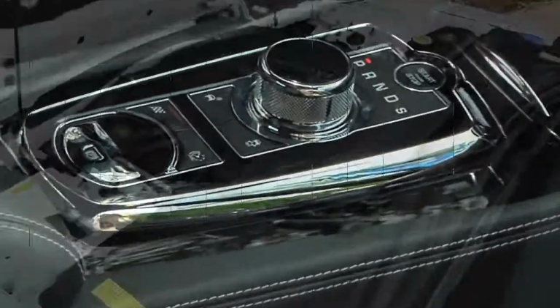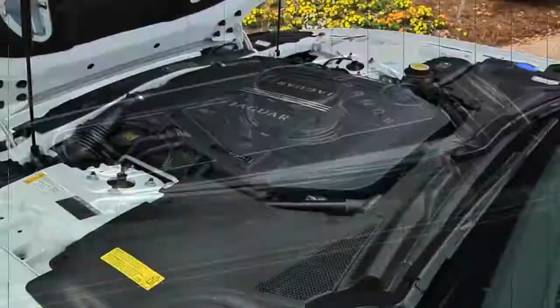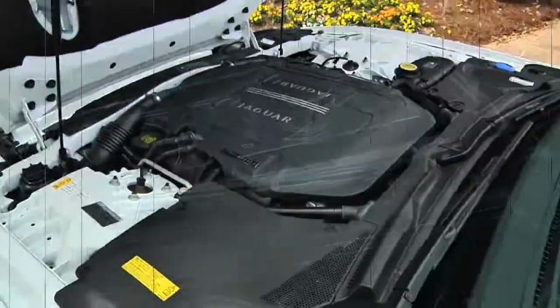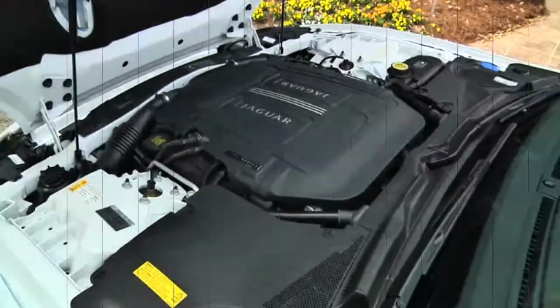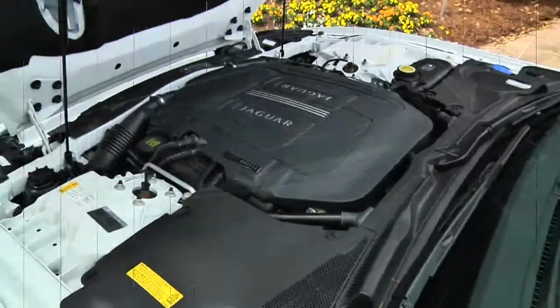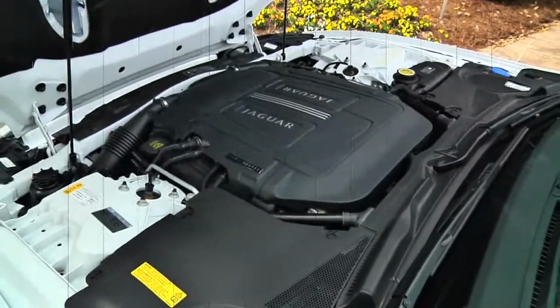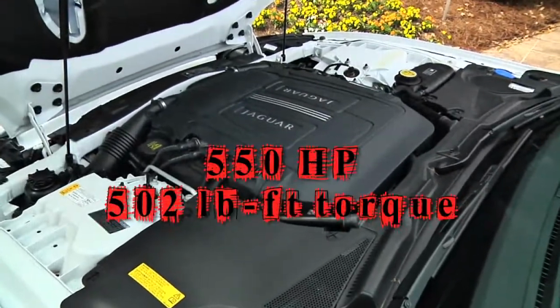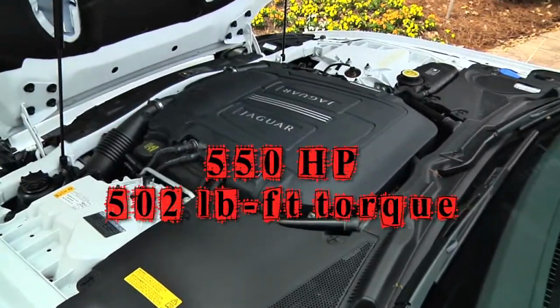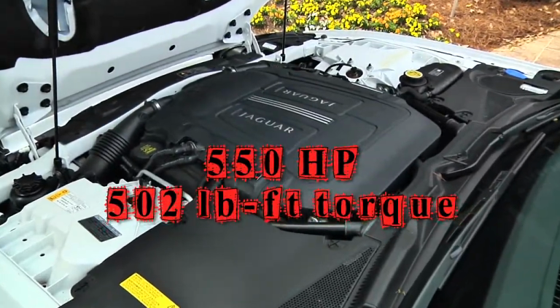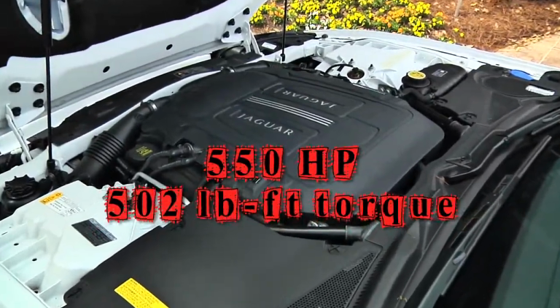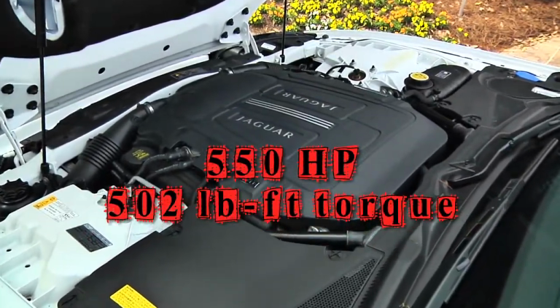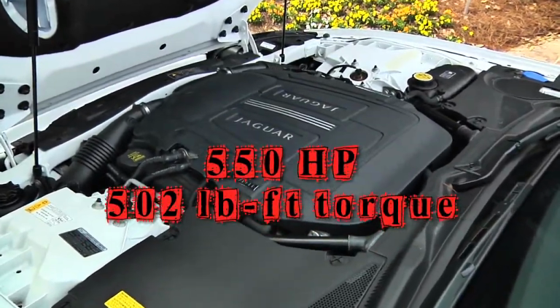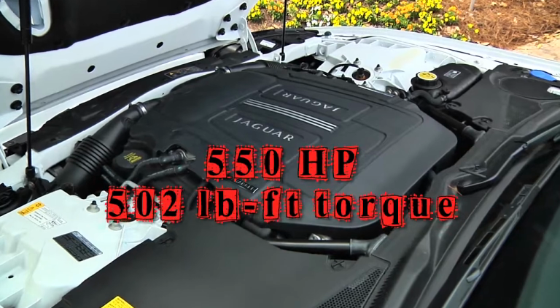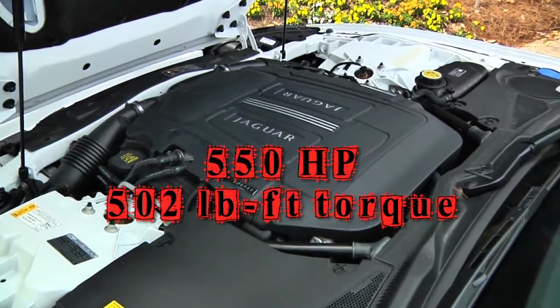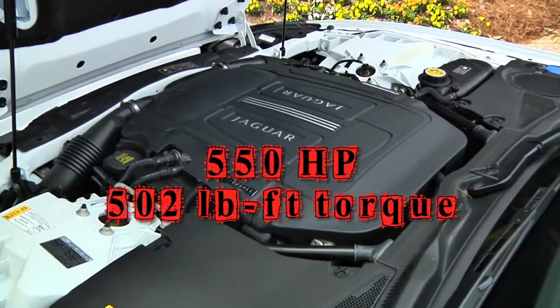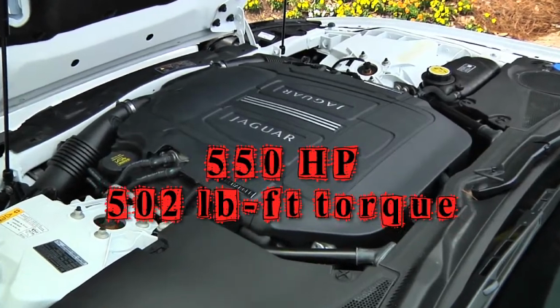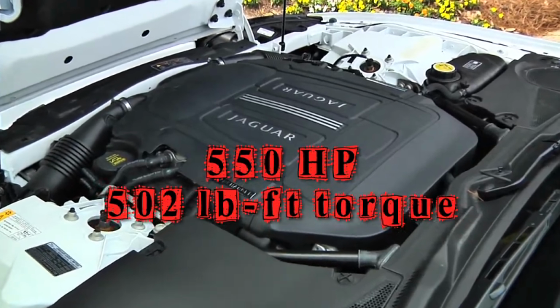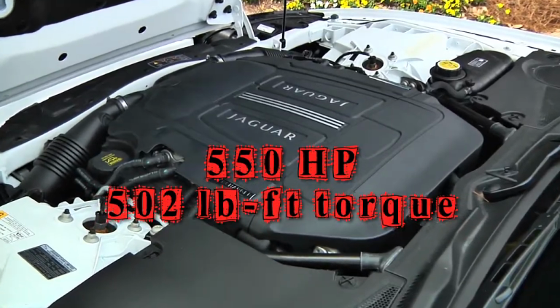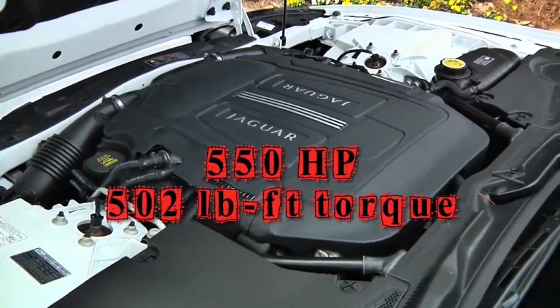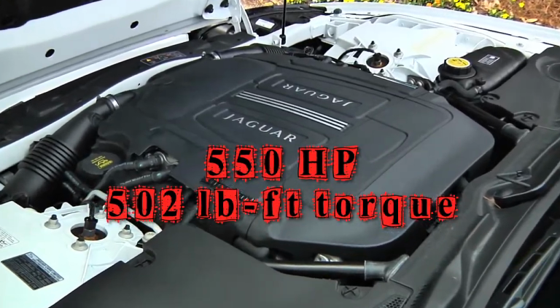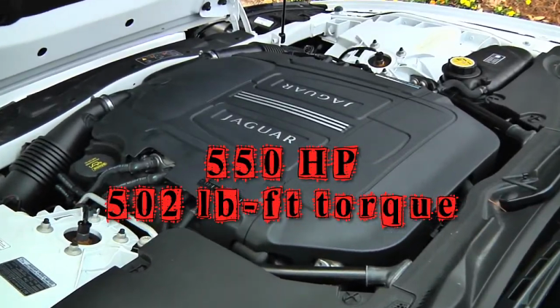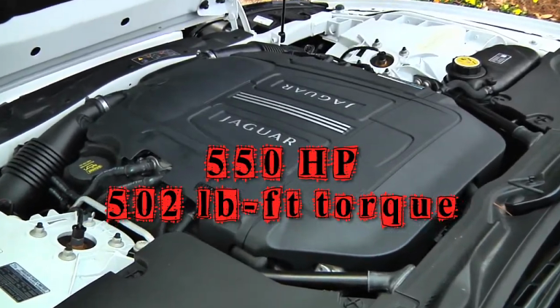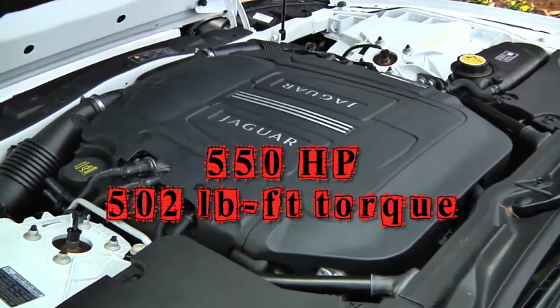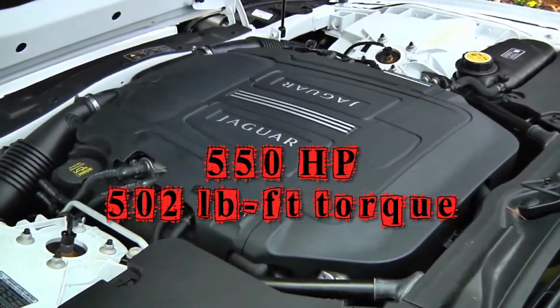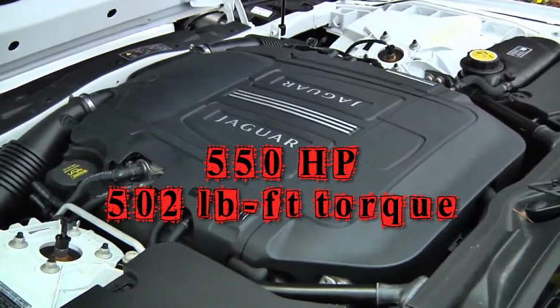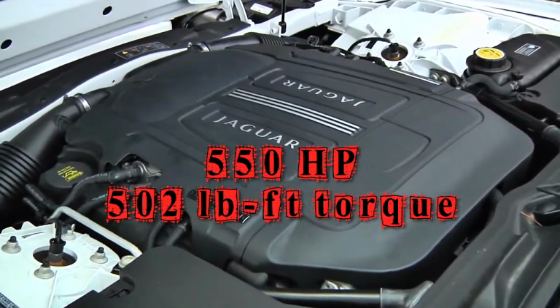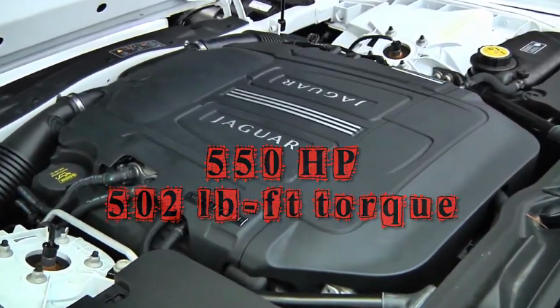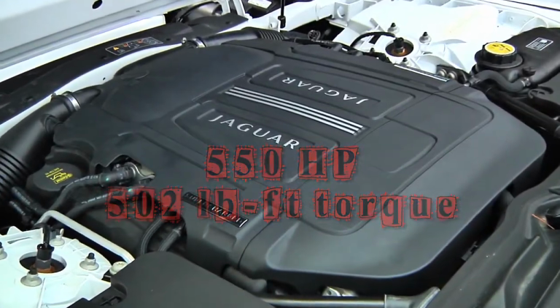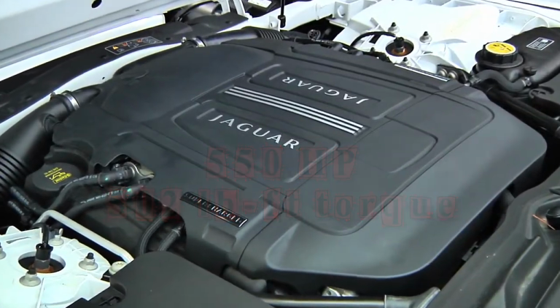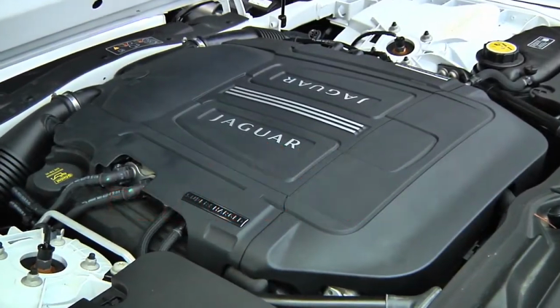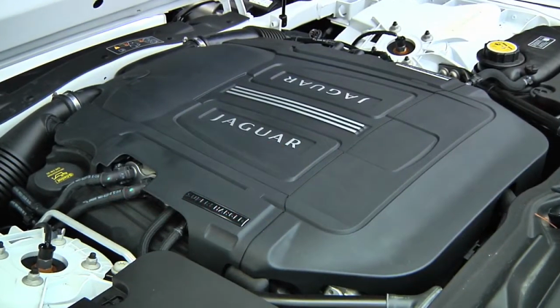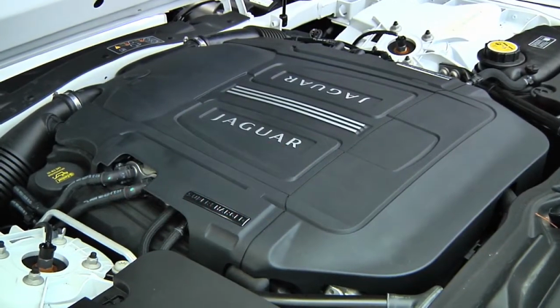The 5-liter V8 produces 550 horsepower through a combination of direct injection and an Eaton supercharger.